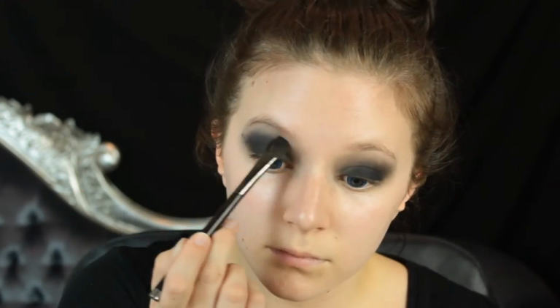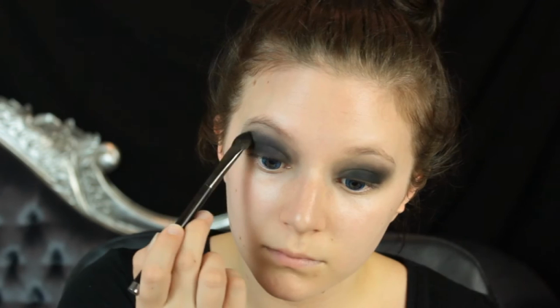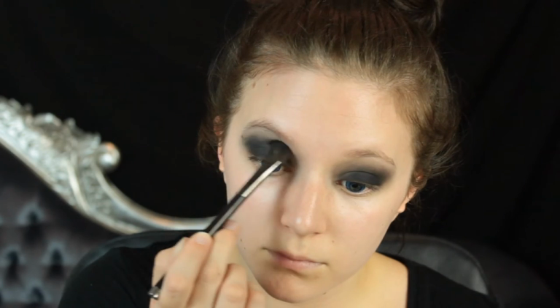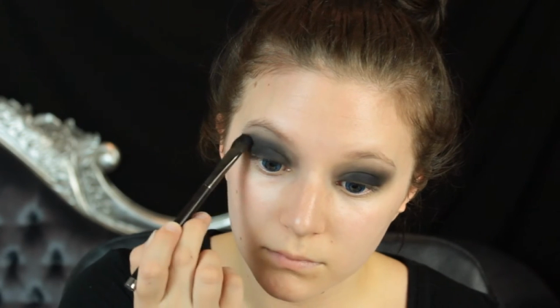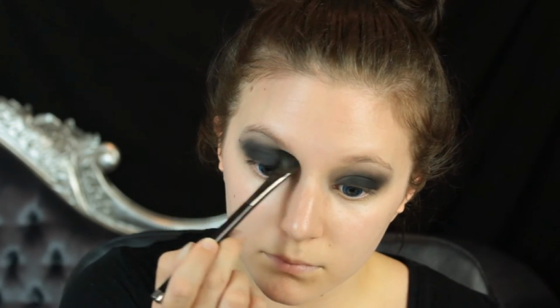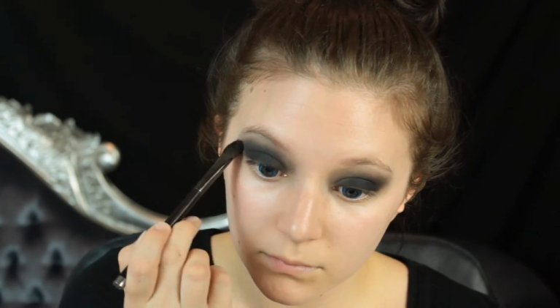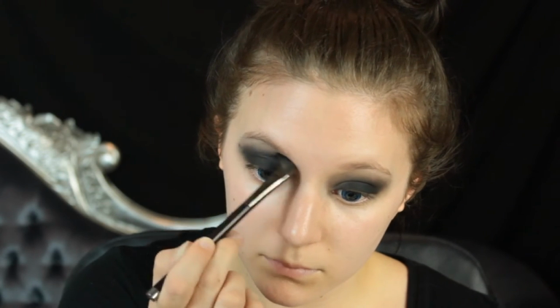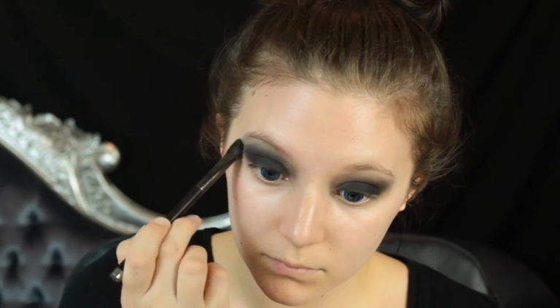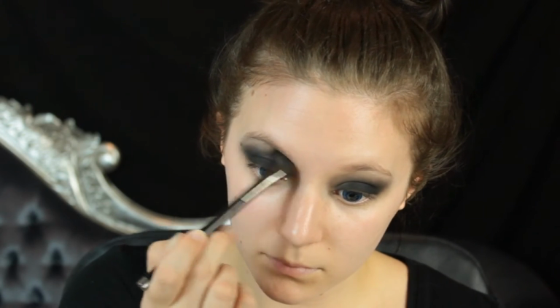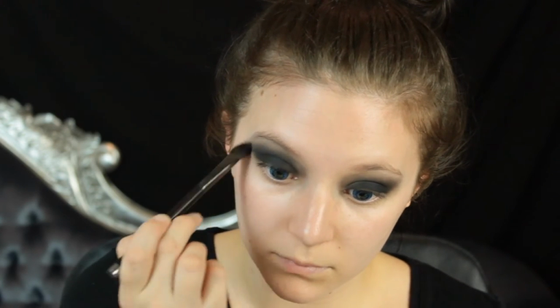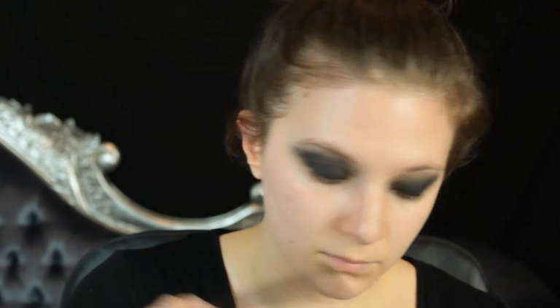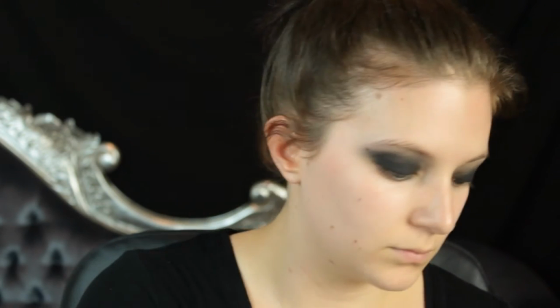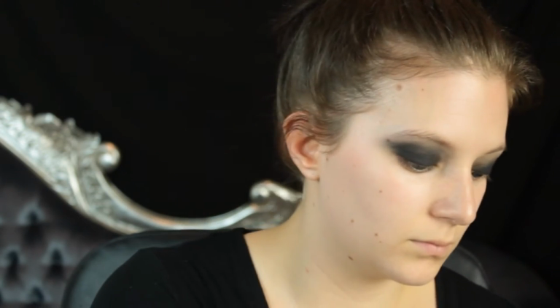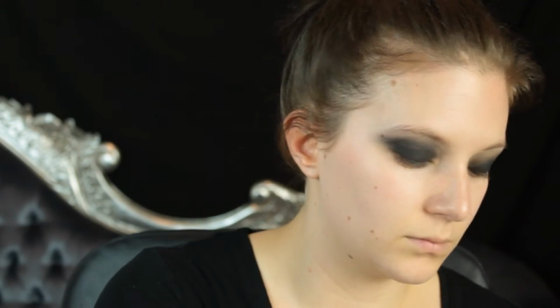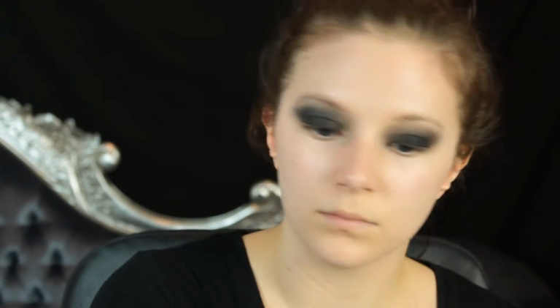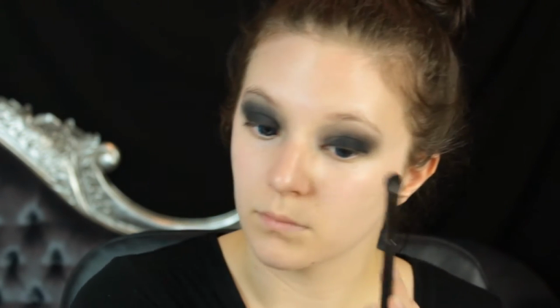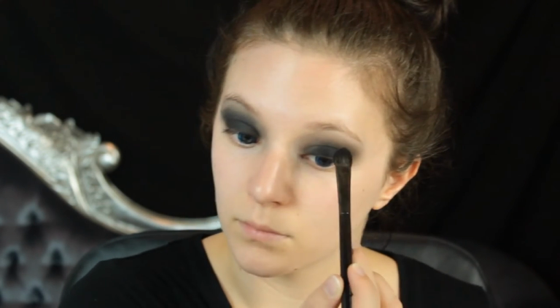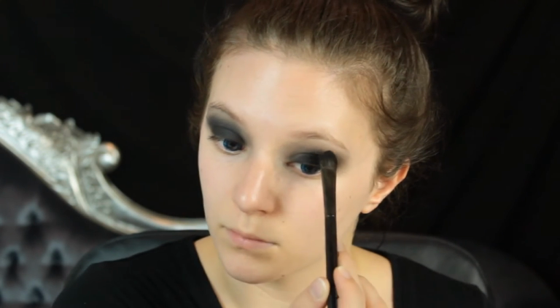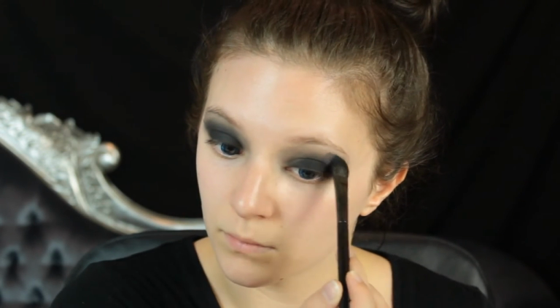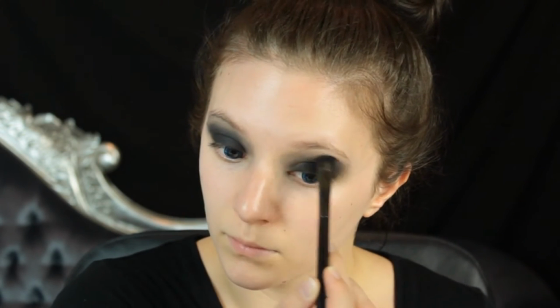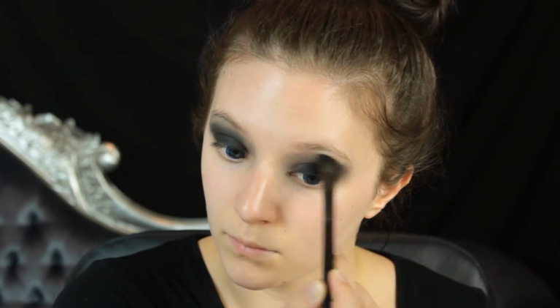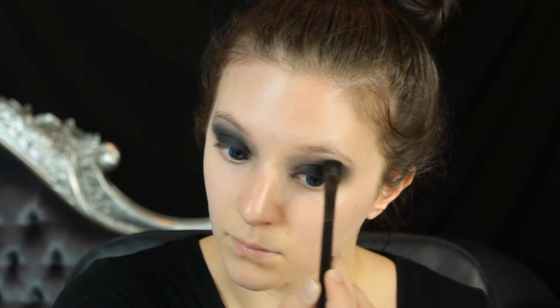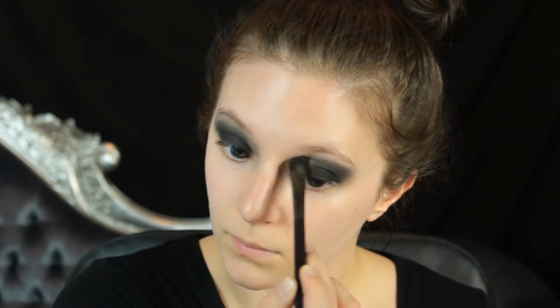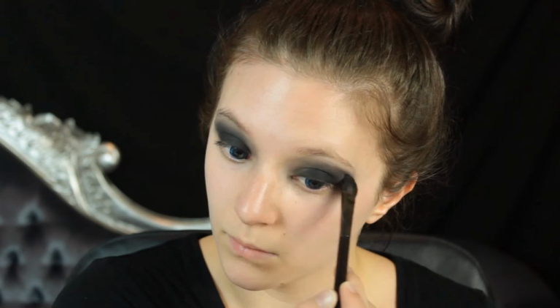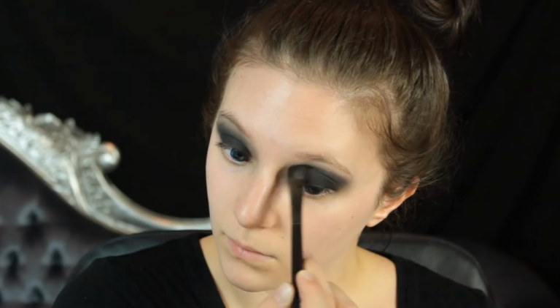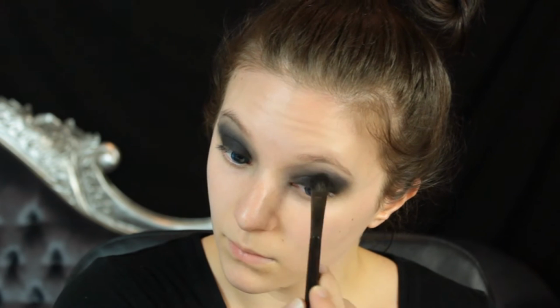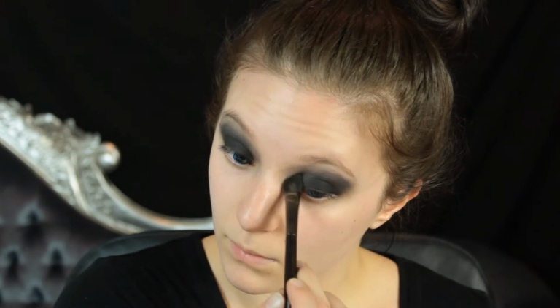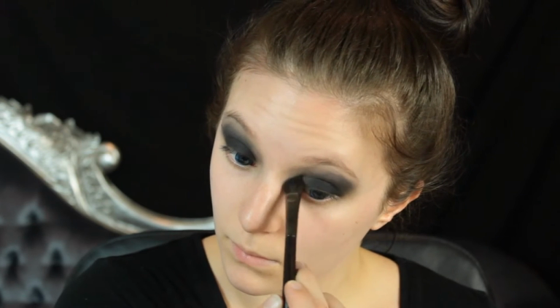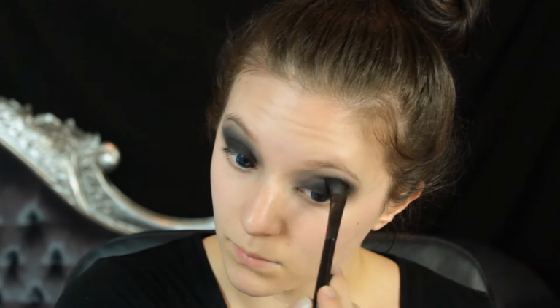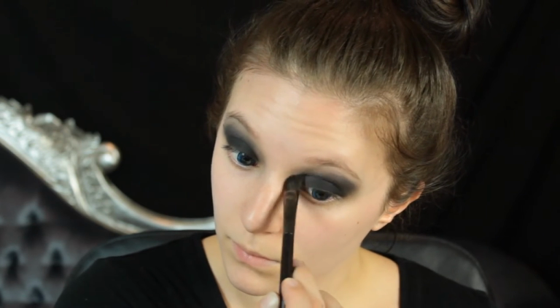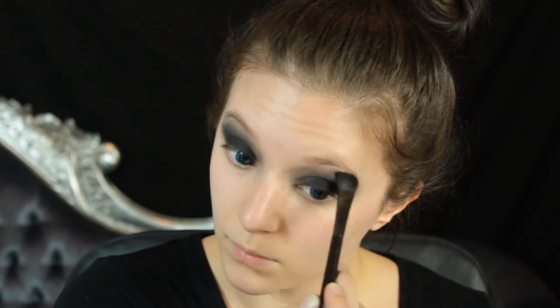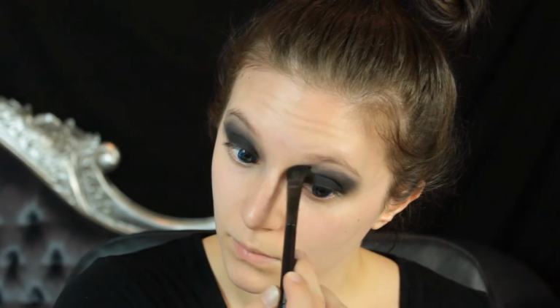In the TV show the eye makeup doesn't come up this far, but in the comics it does, so I'm kind of referencing that a little bit more when it comes to the eye look.